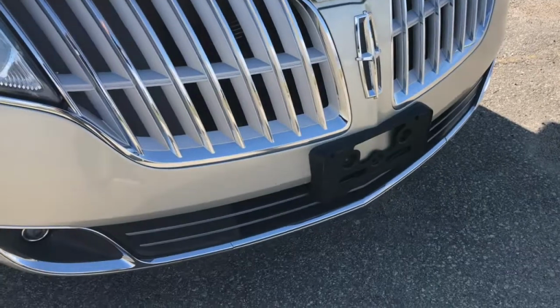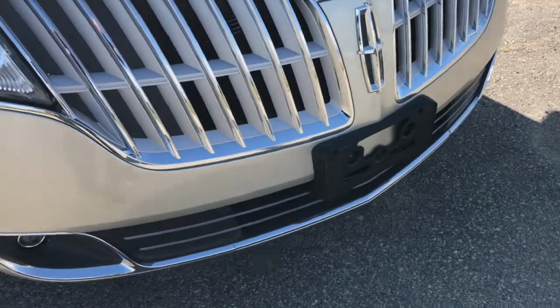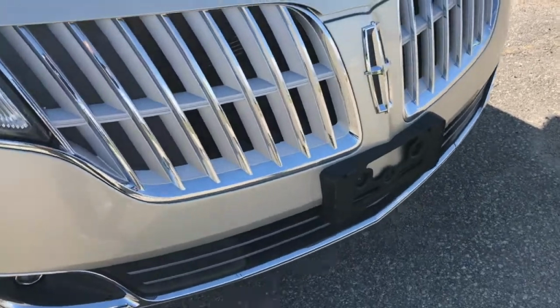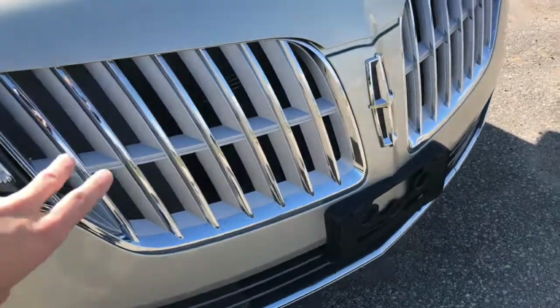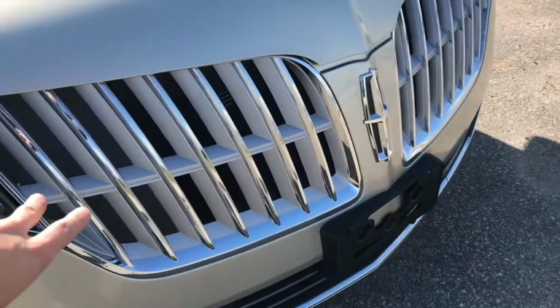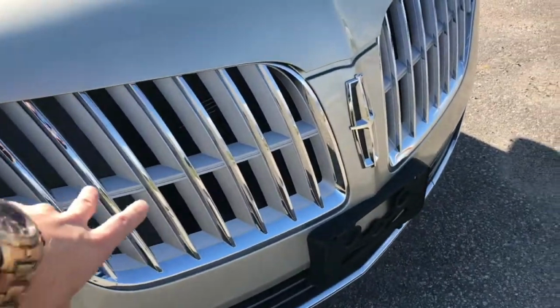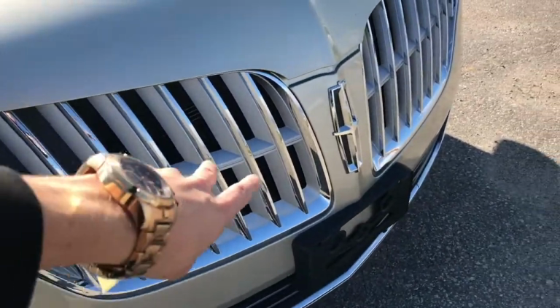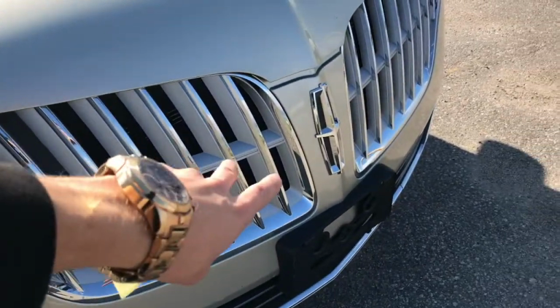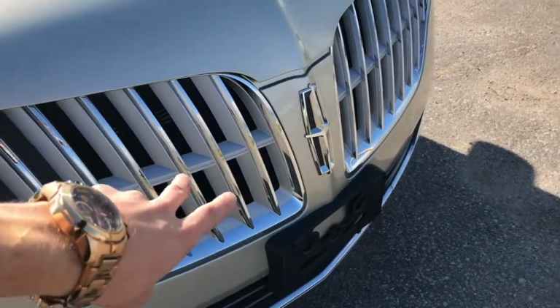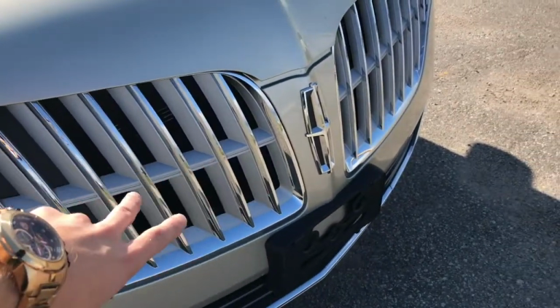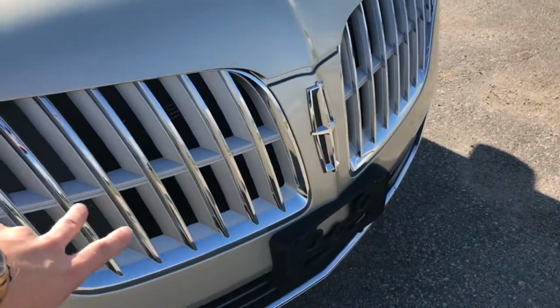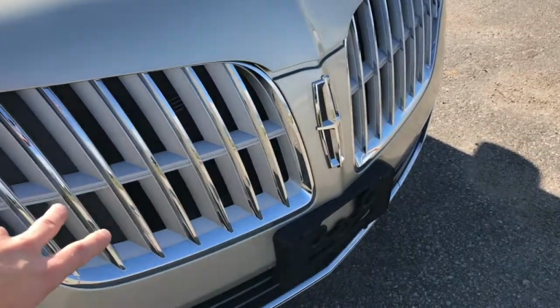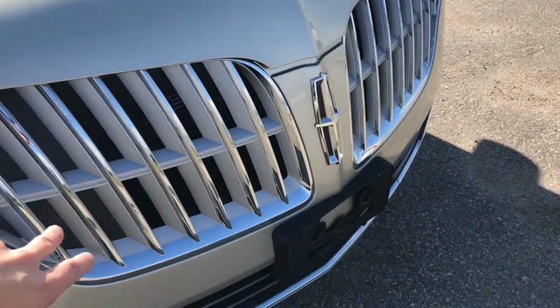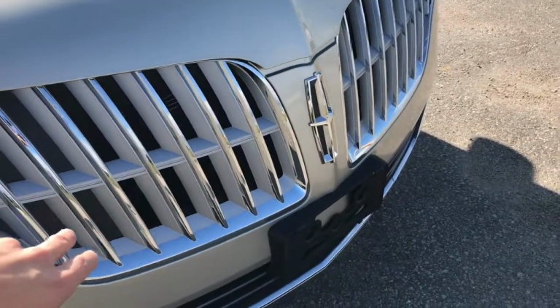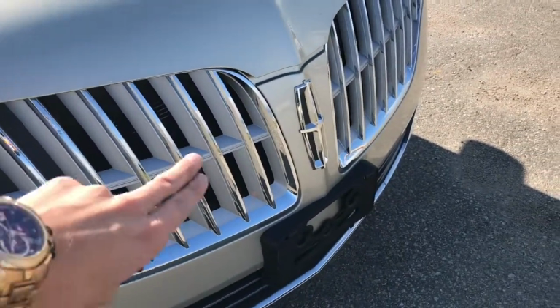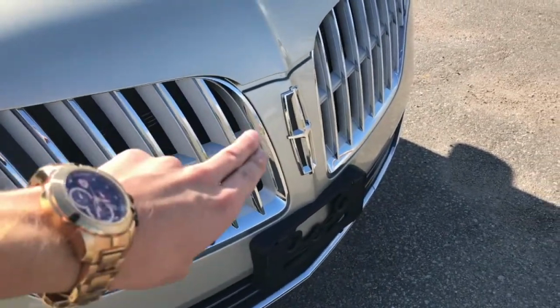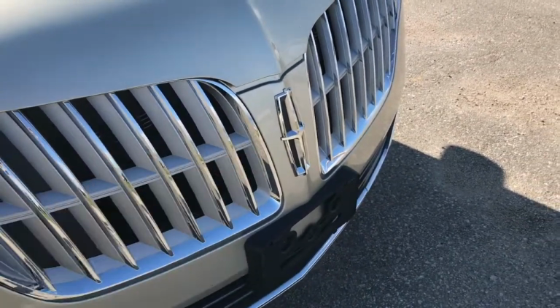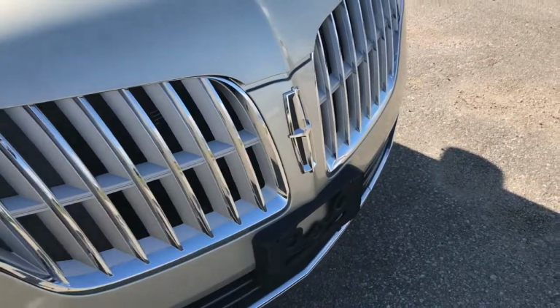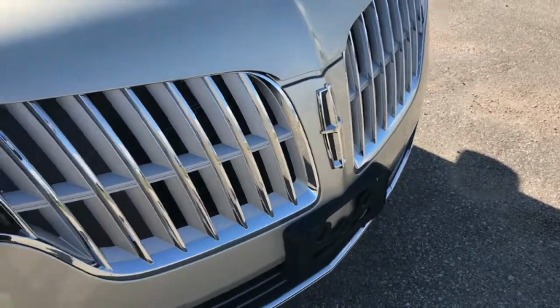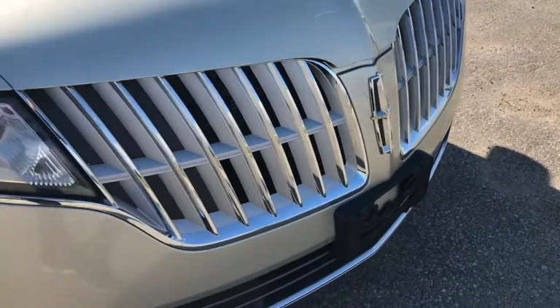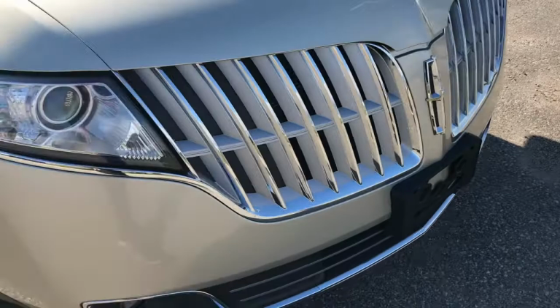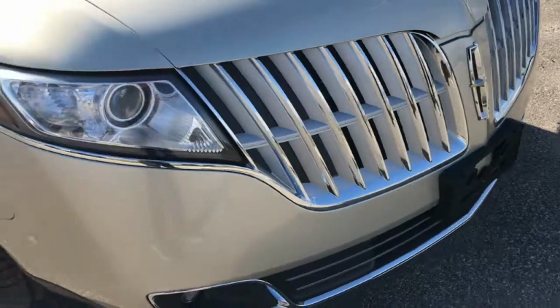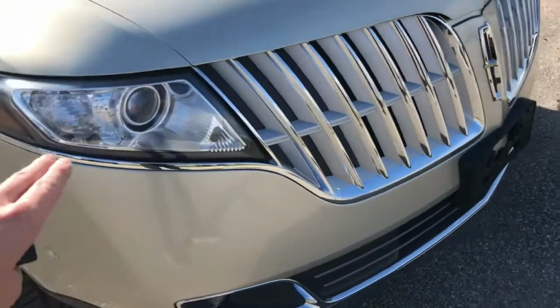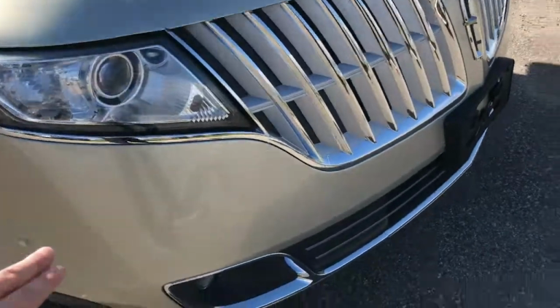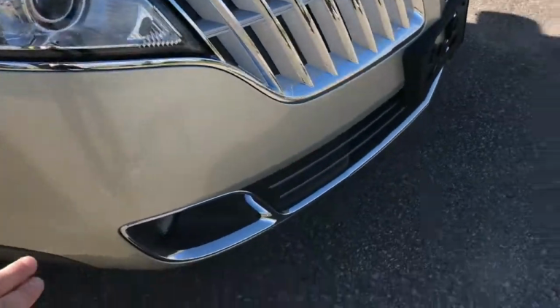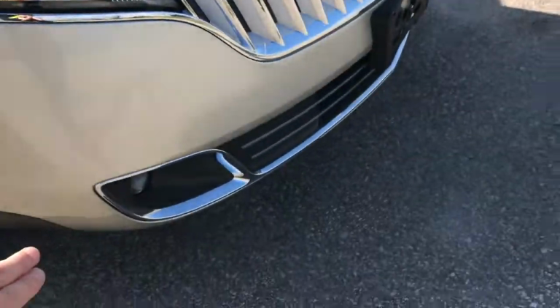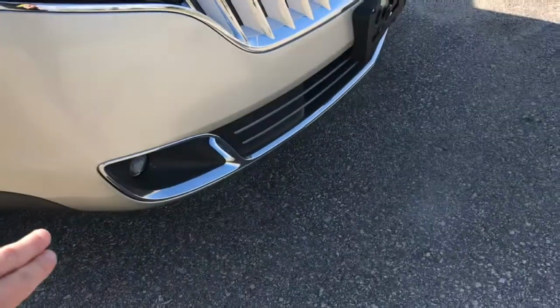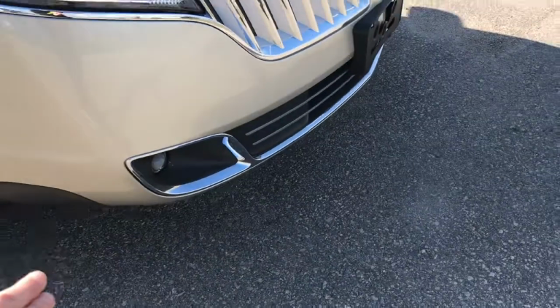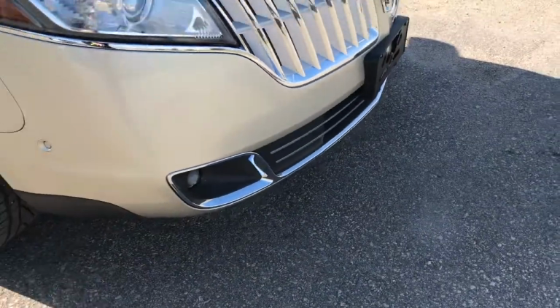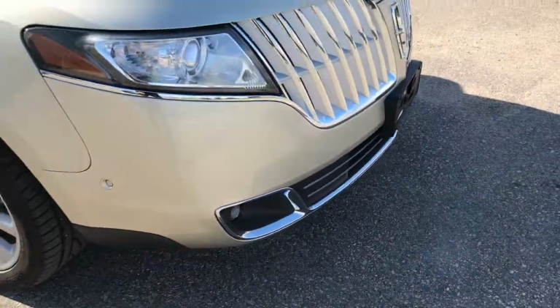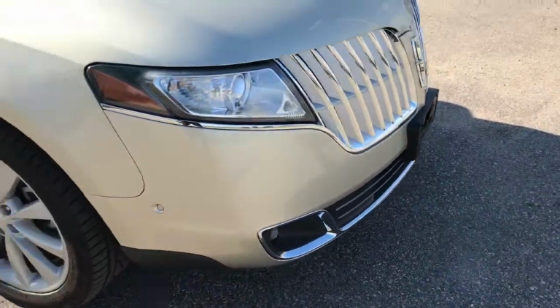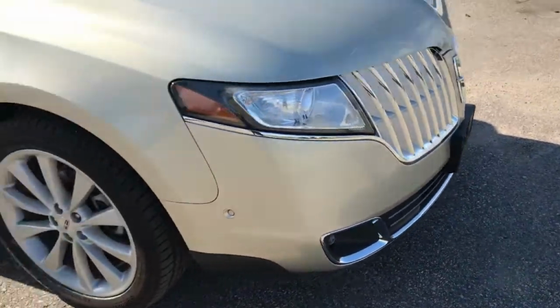You've got that really nice front-split grille here with the Lincoln badge in the center, HID lights with your fog lamps down below.